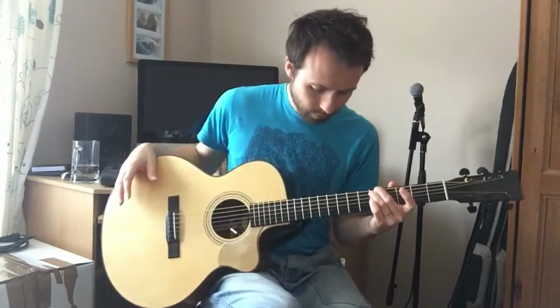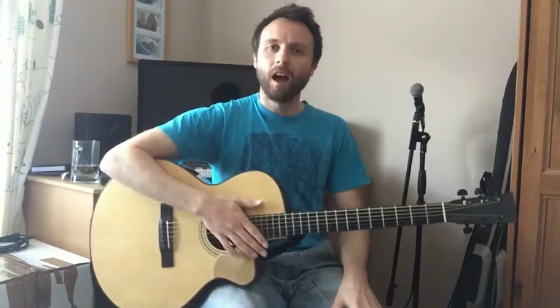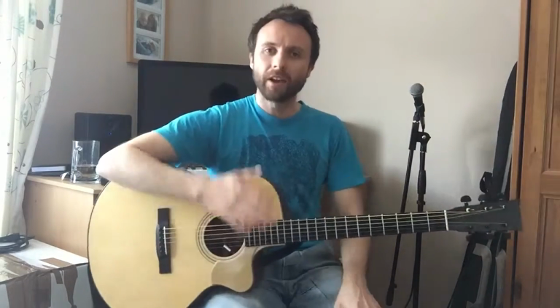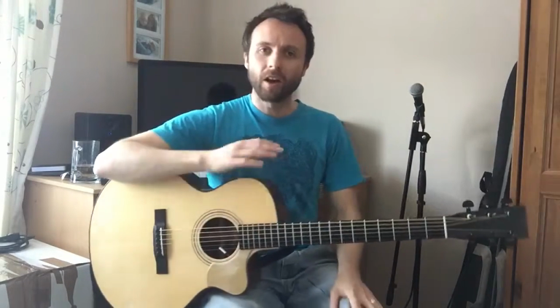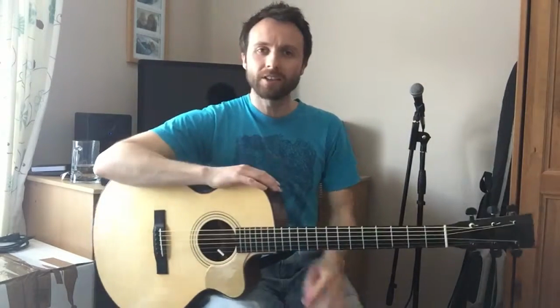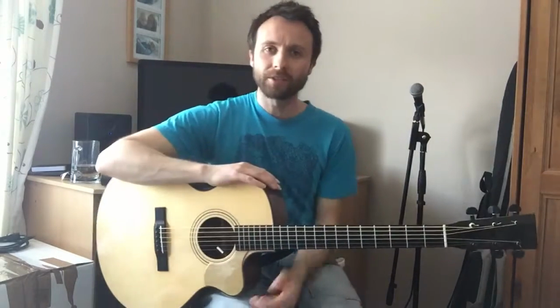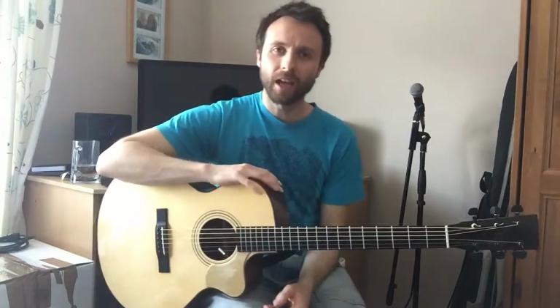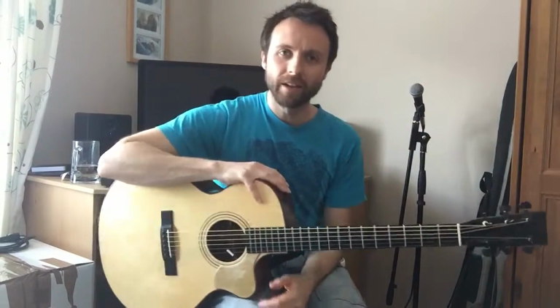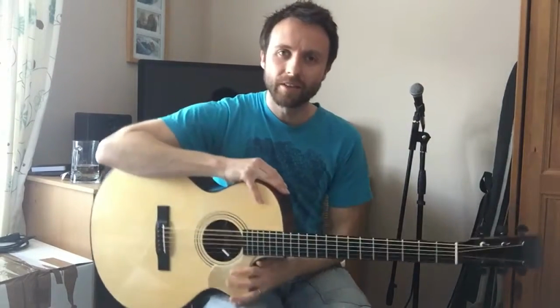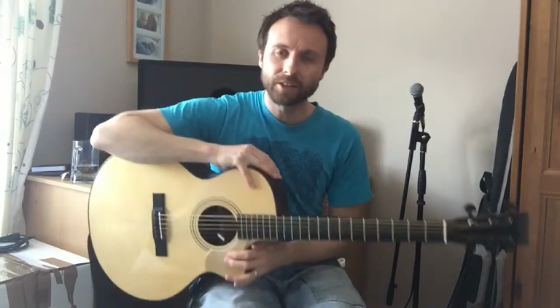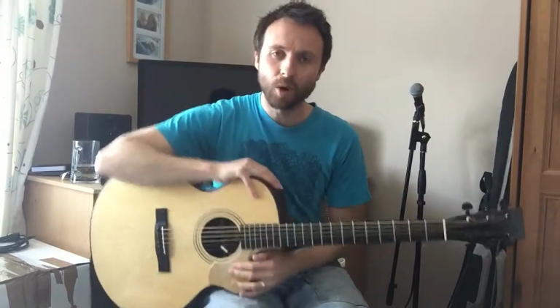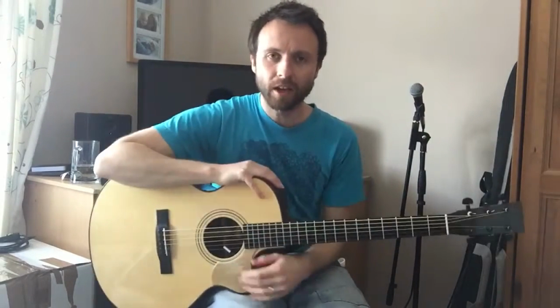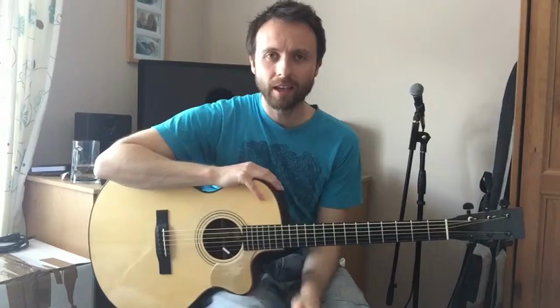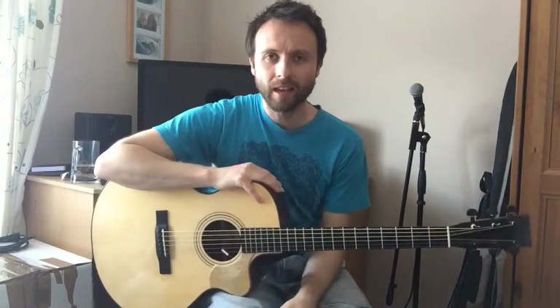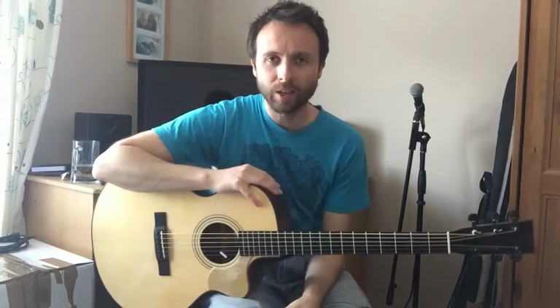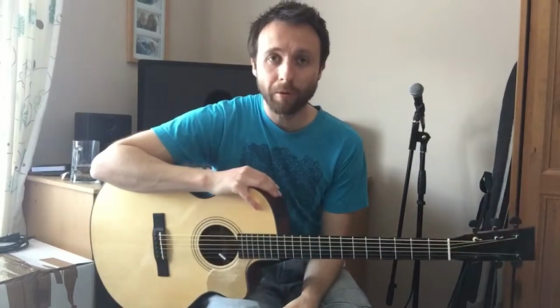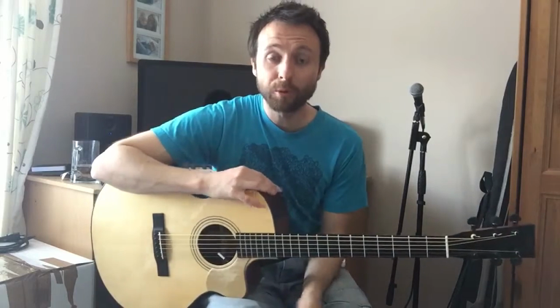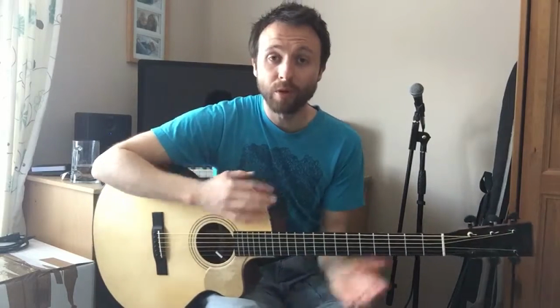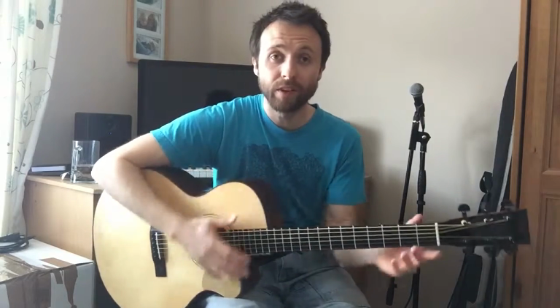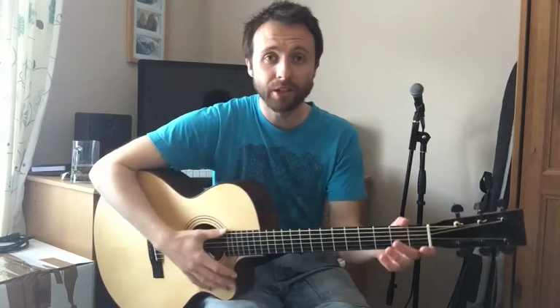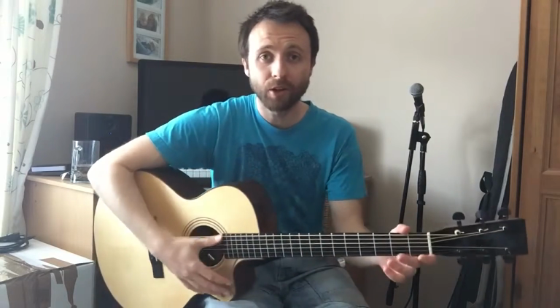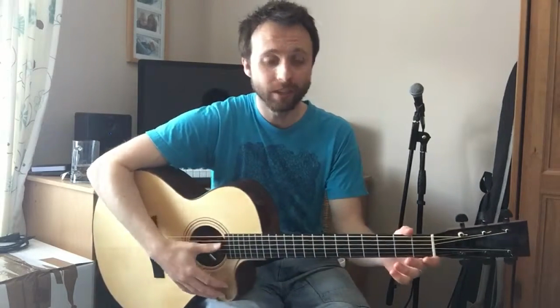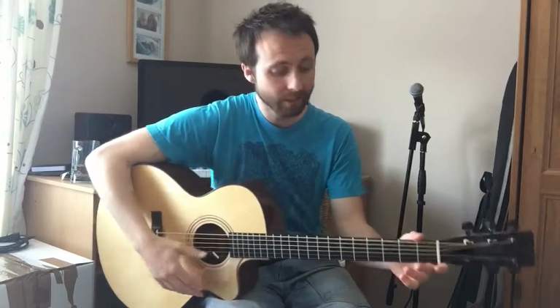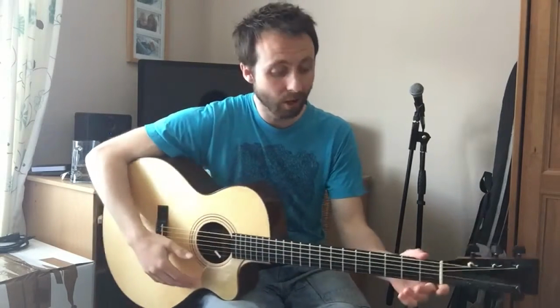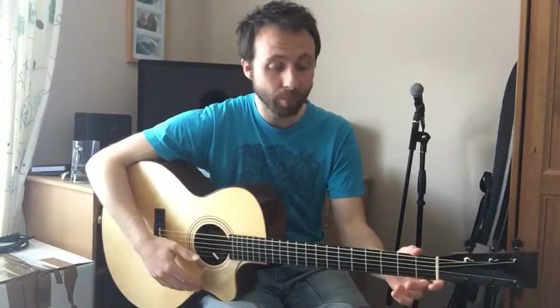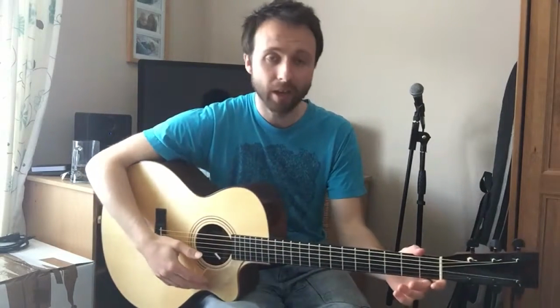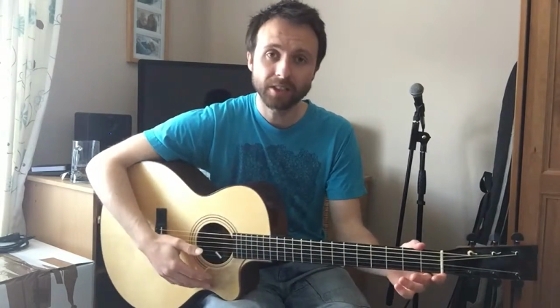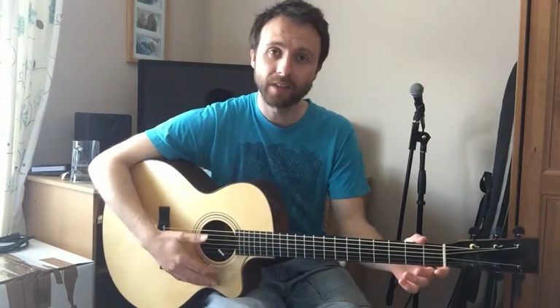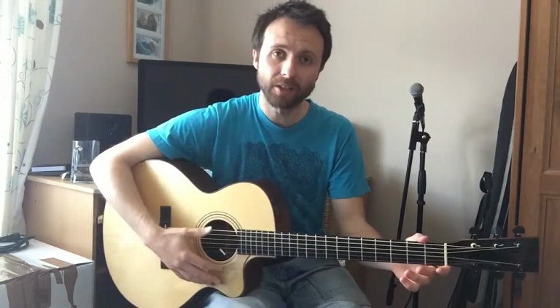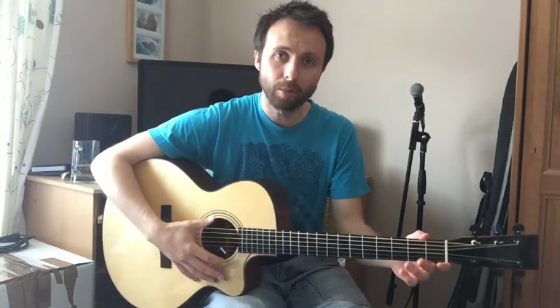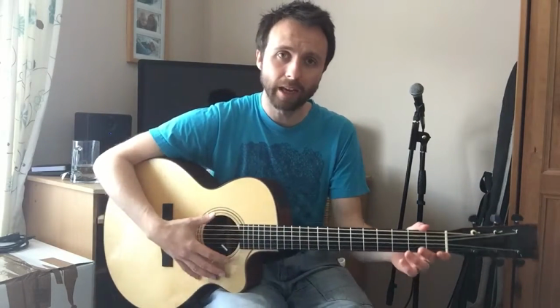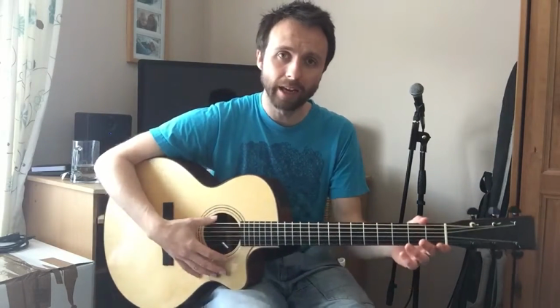Hi there guys, how's it going? This is Mark here and welcome to my video guitar lesson on percussive guitar playing.